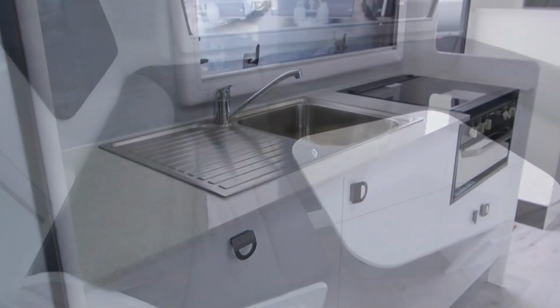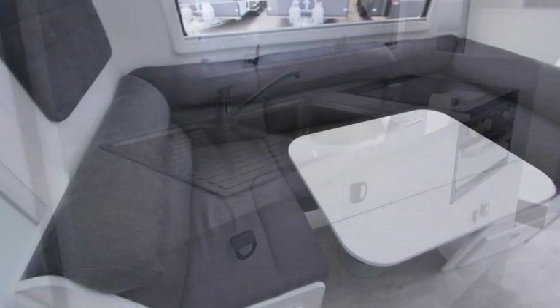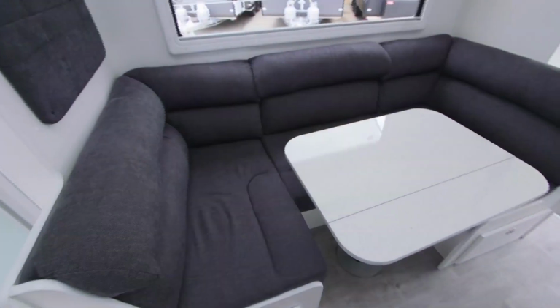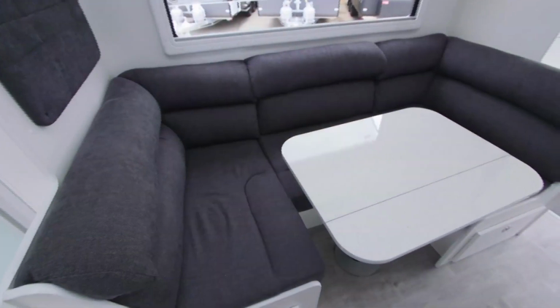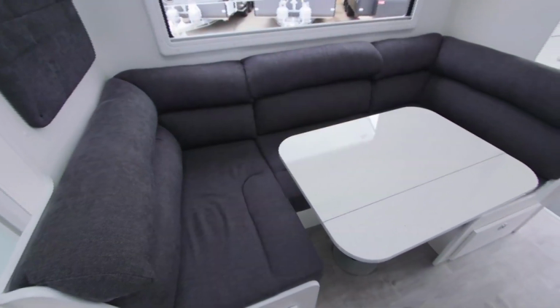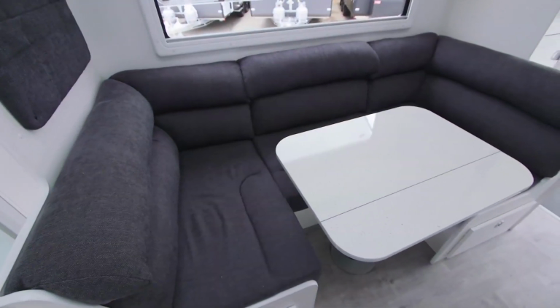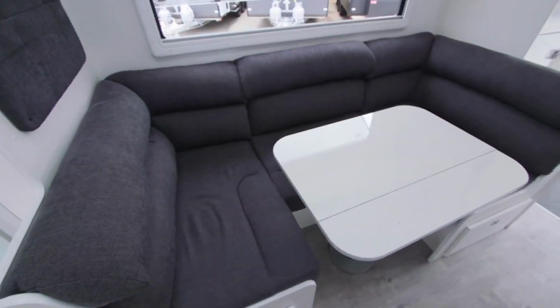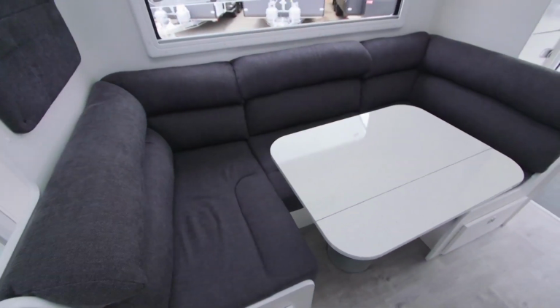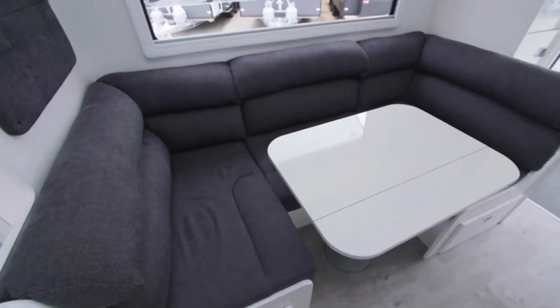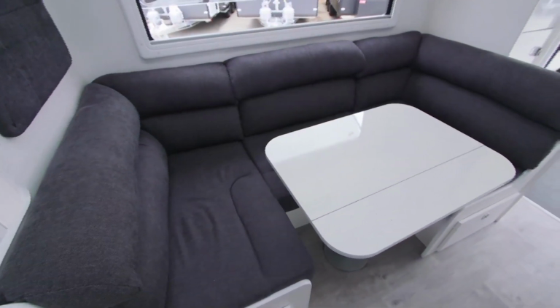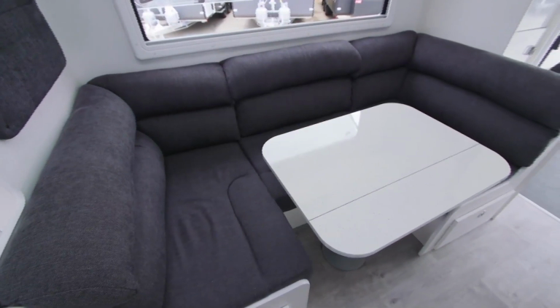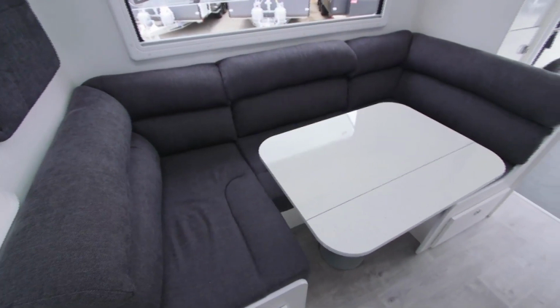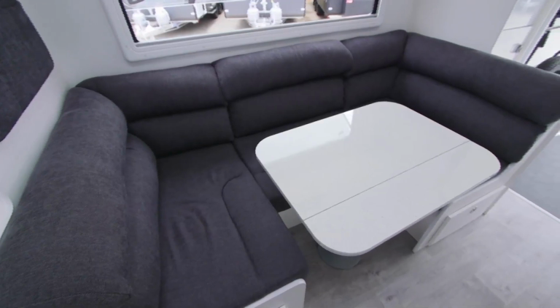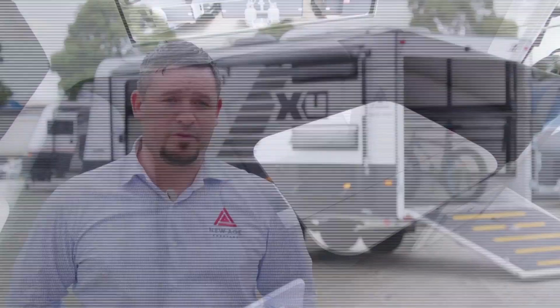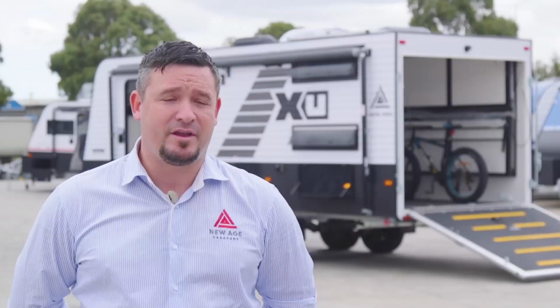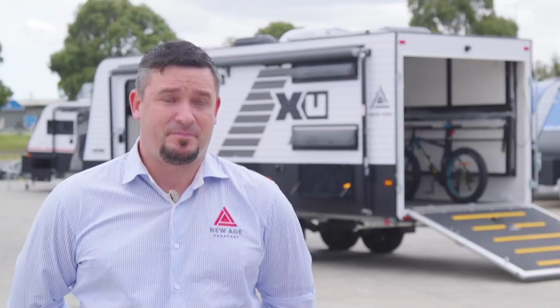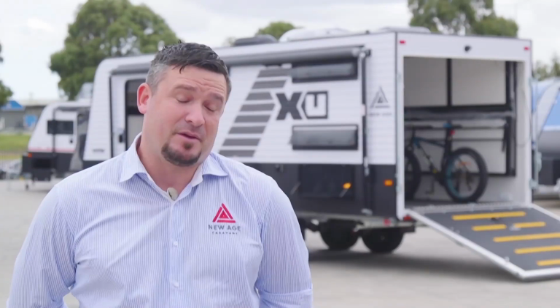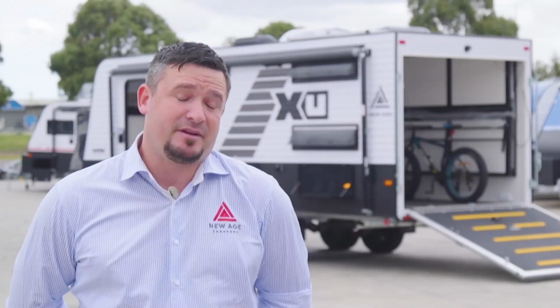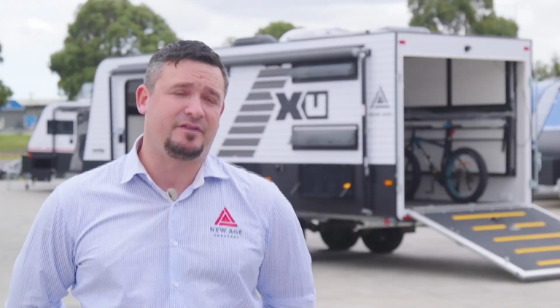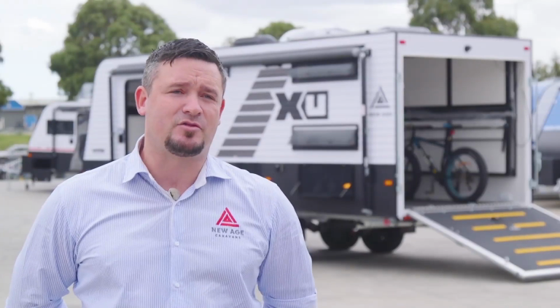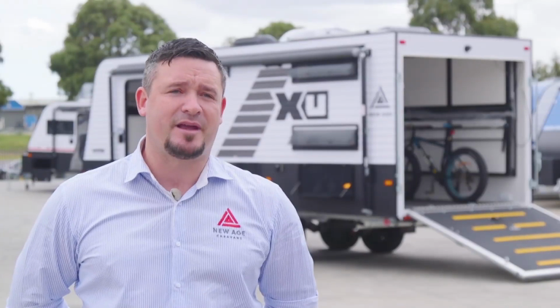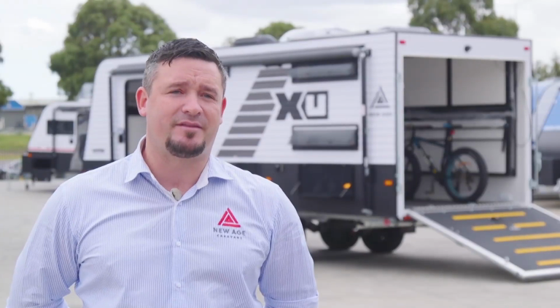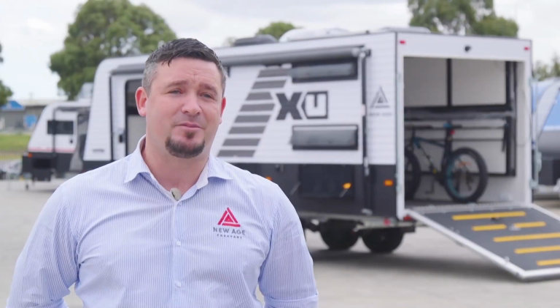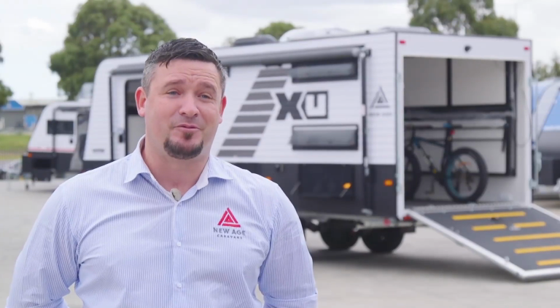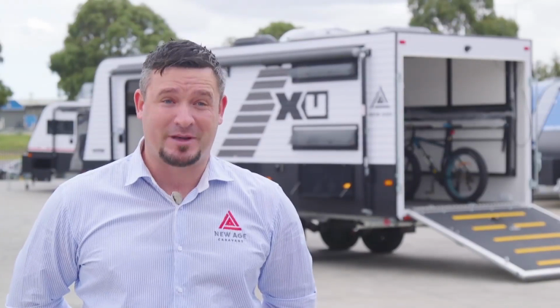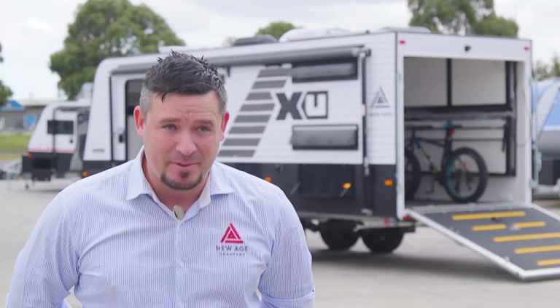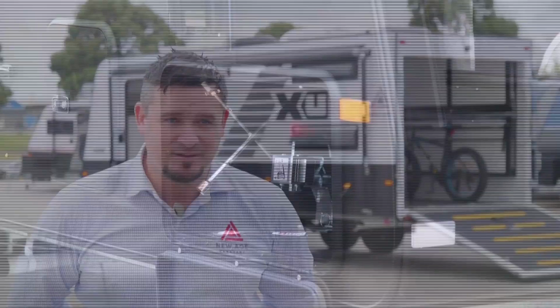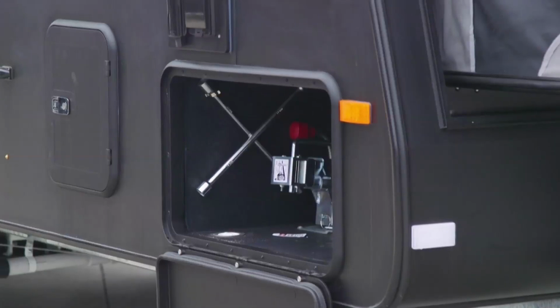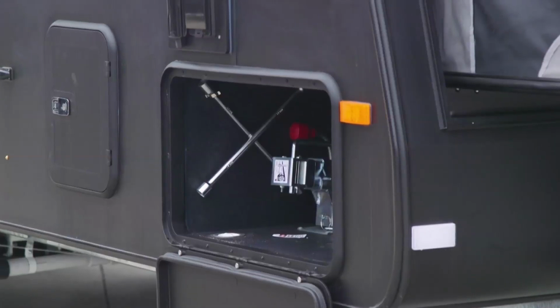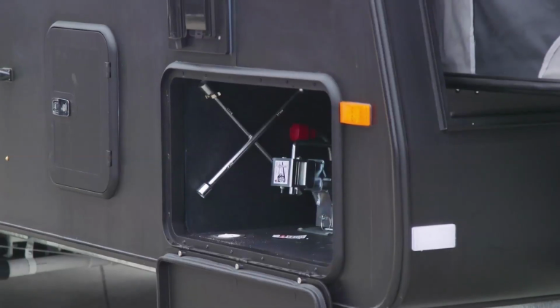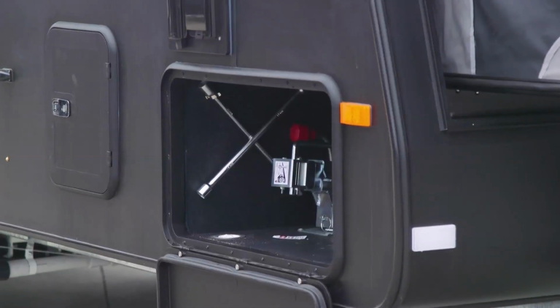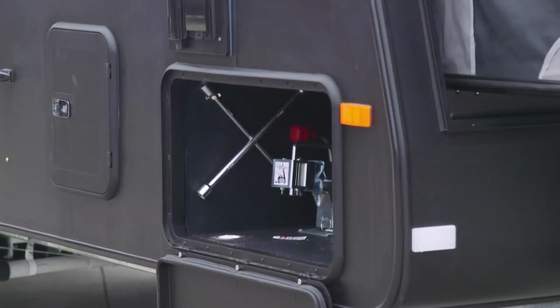On the standard layout you can sleep up to four, with the ability to drop down the table and form another bed, or you can have as many as seven.